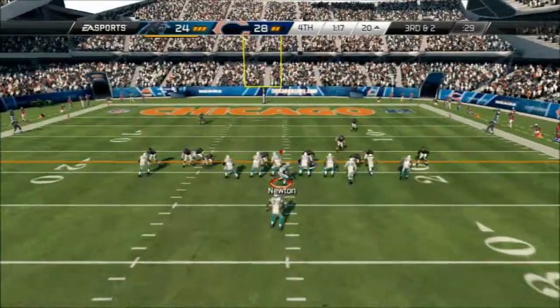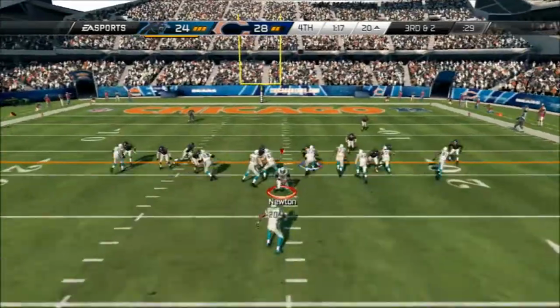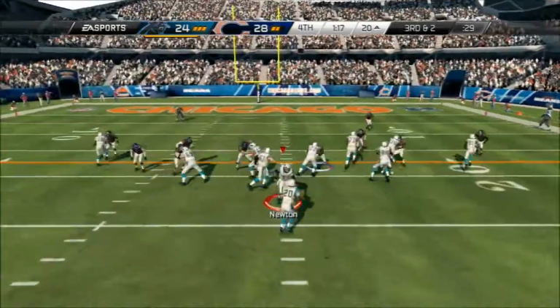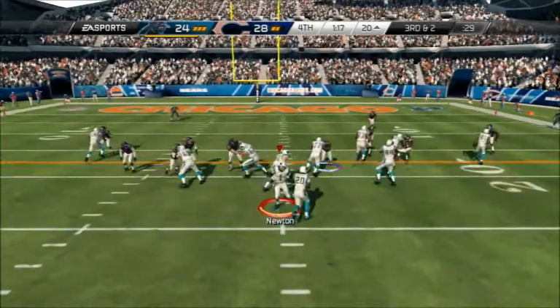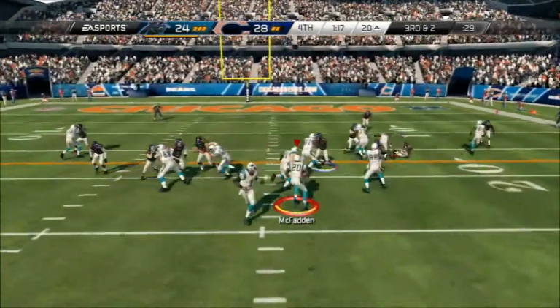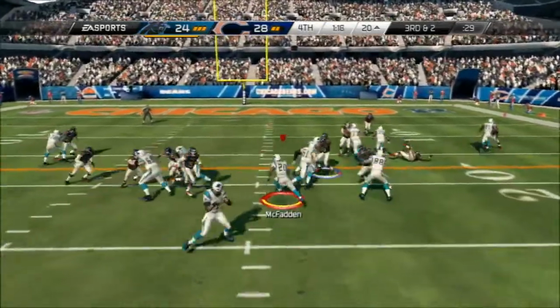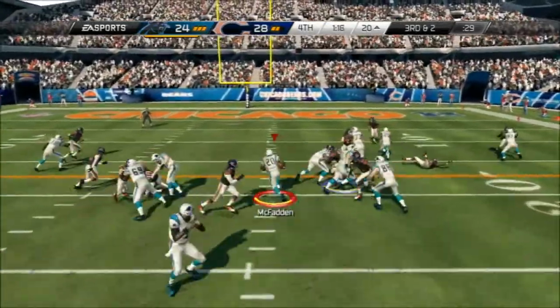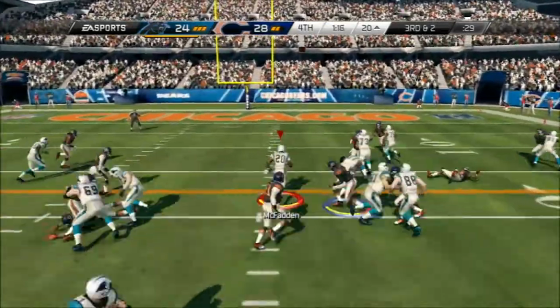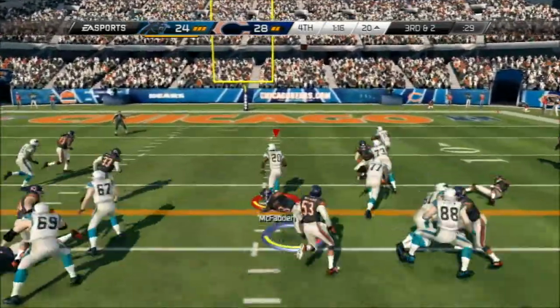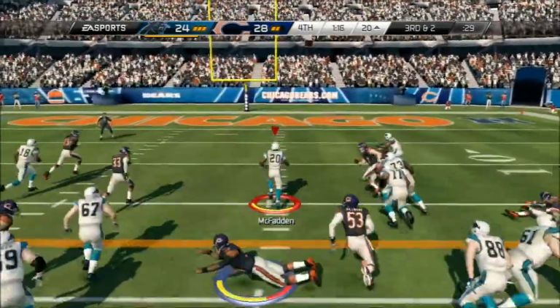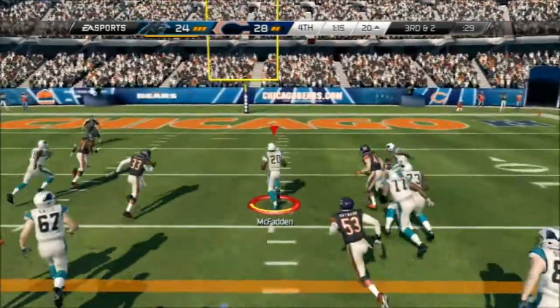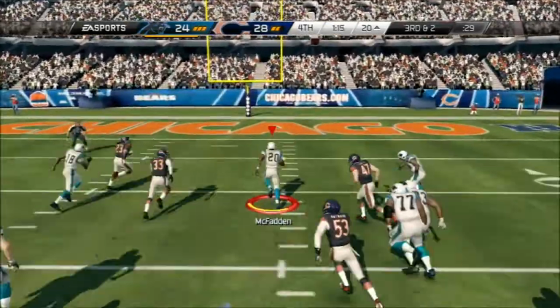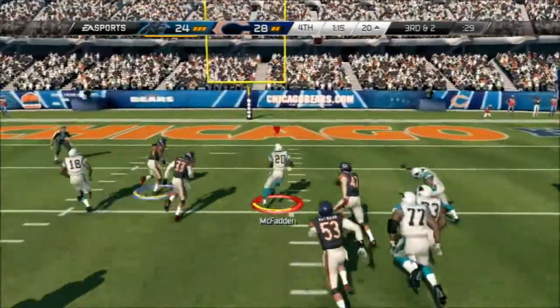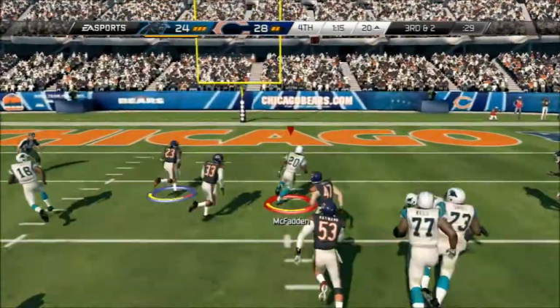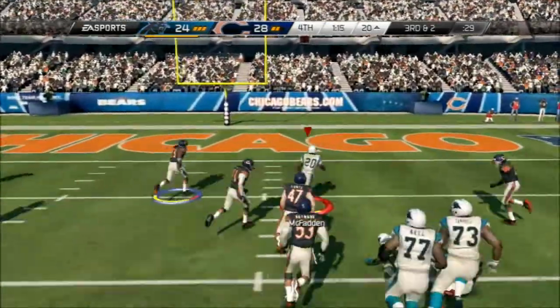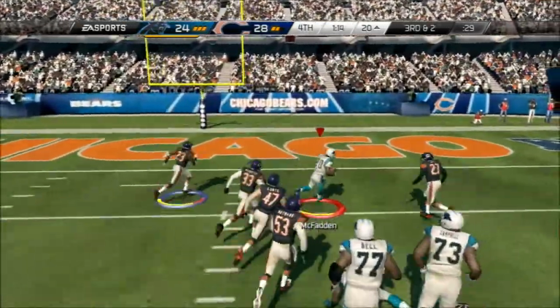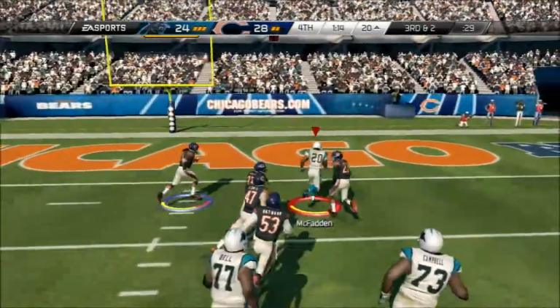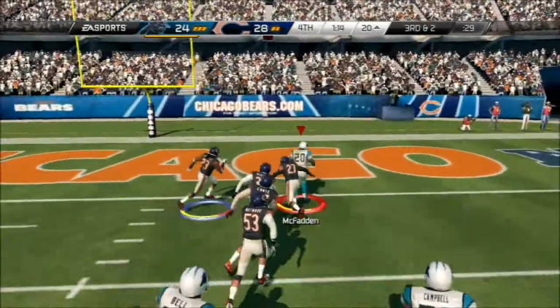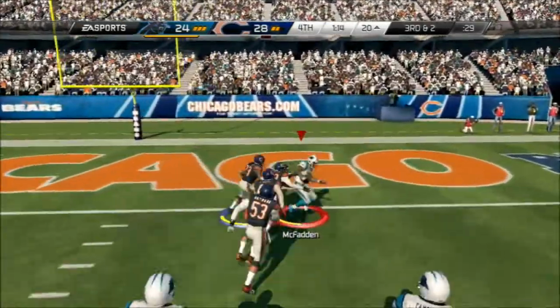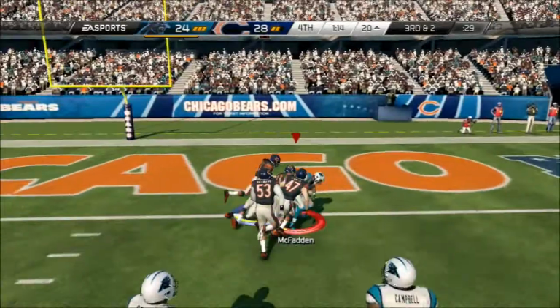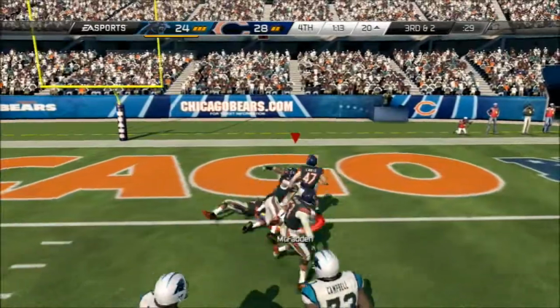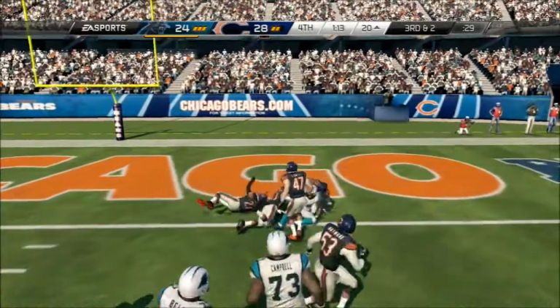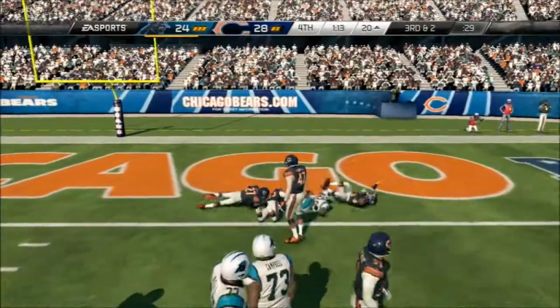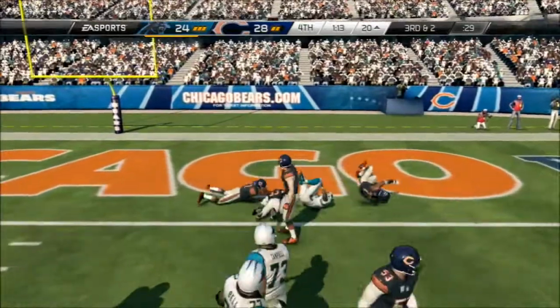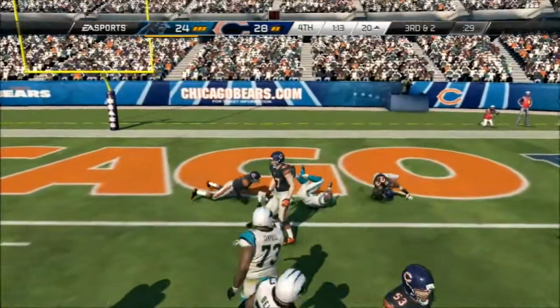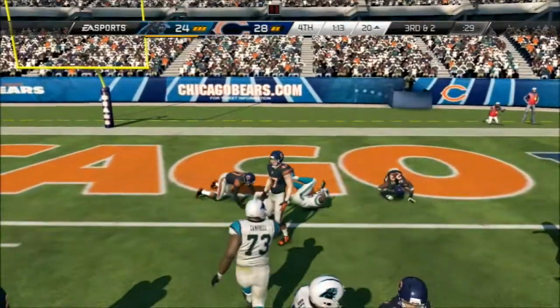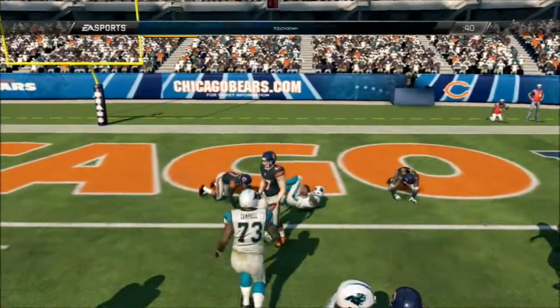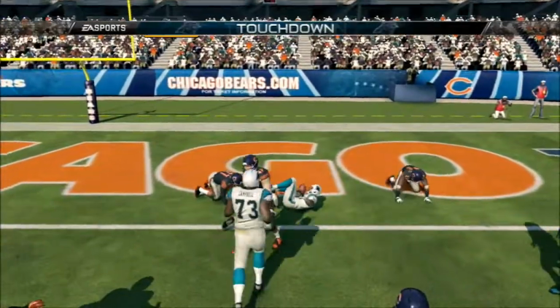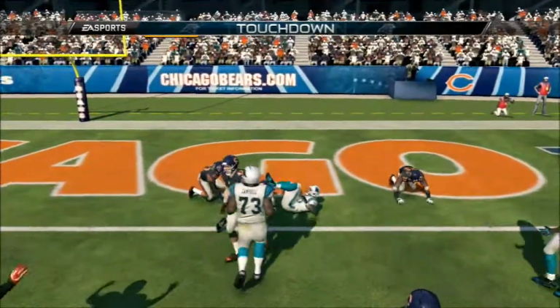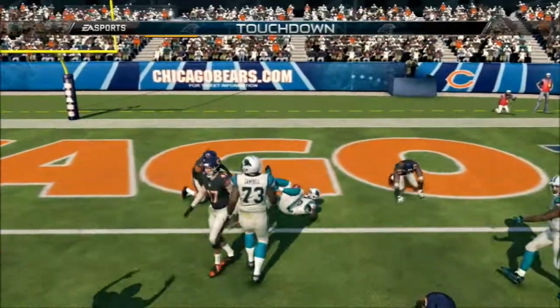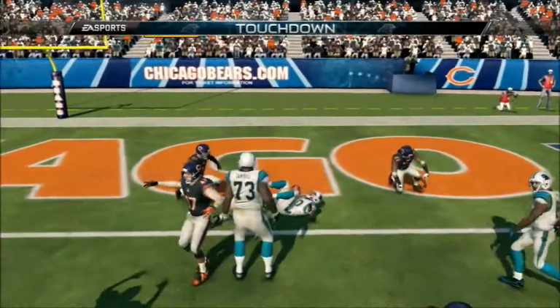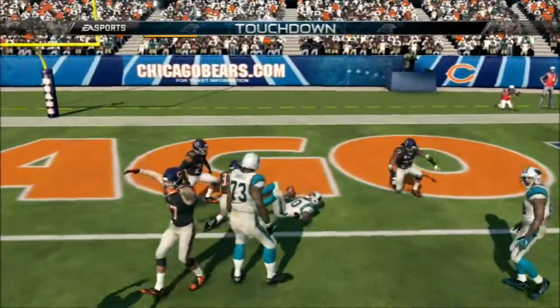Third down and two. Right back to him one more time. Touchdown. What a run.